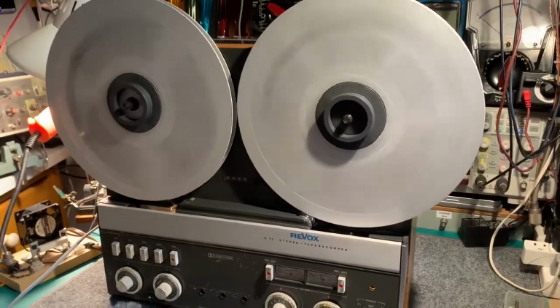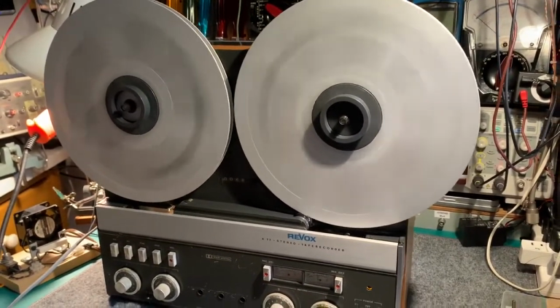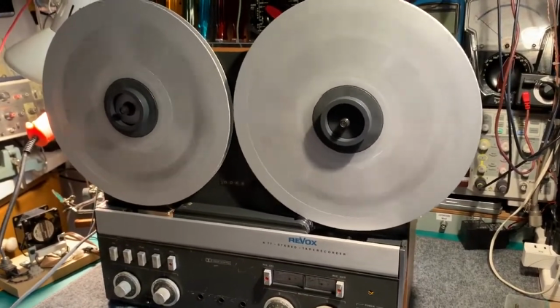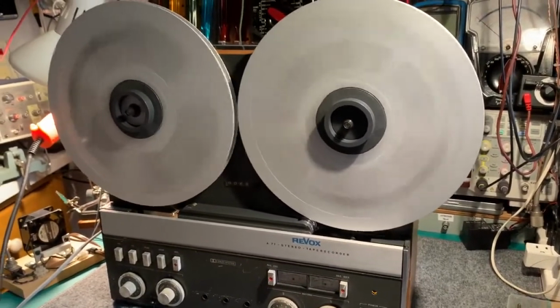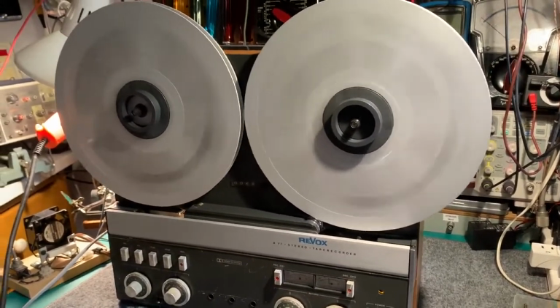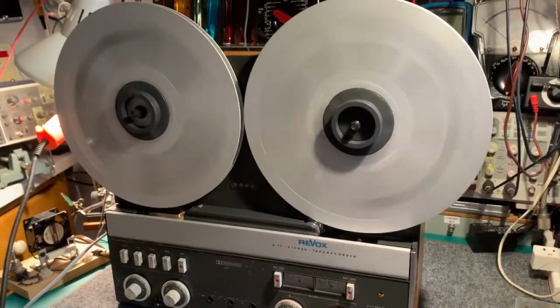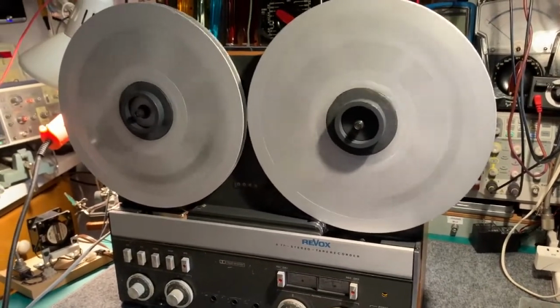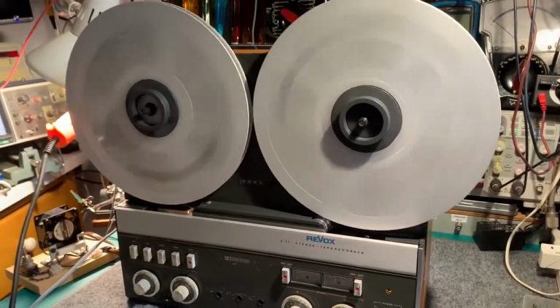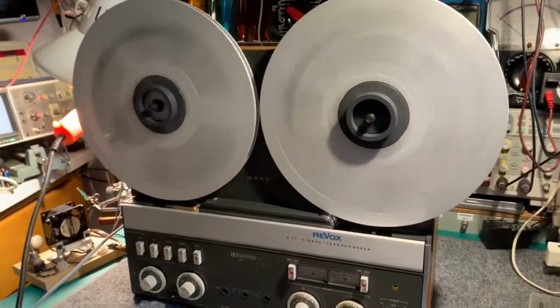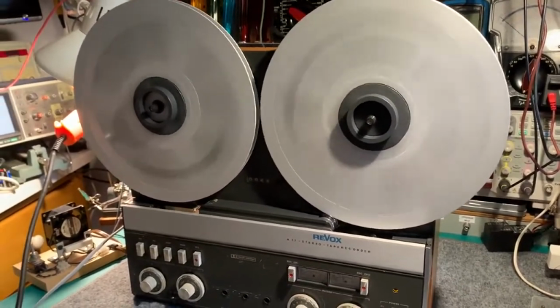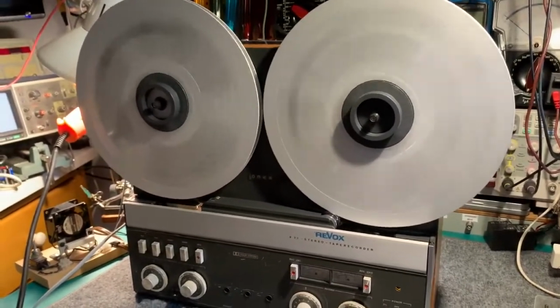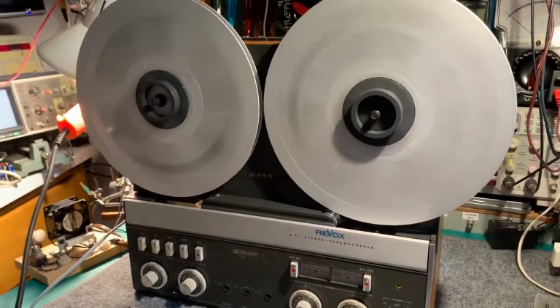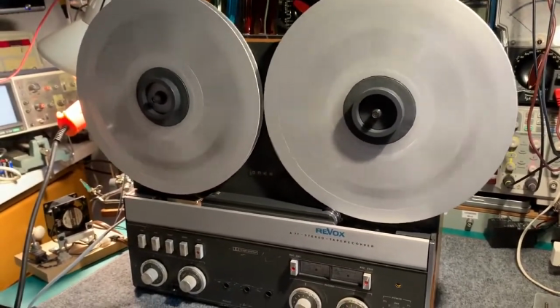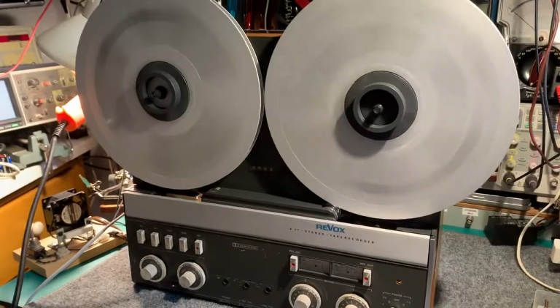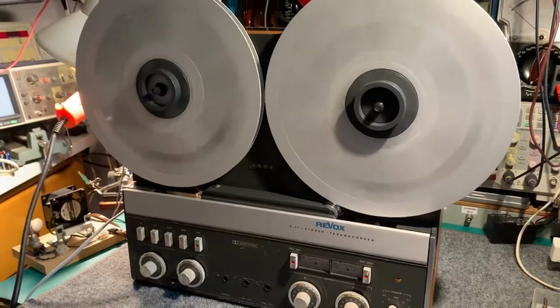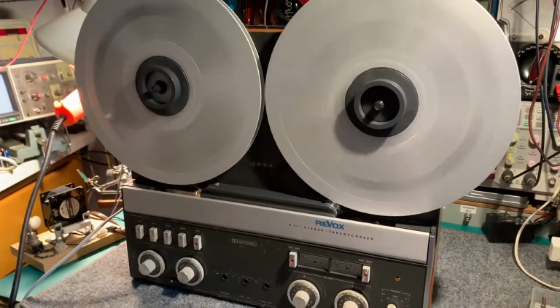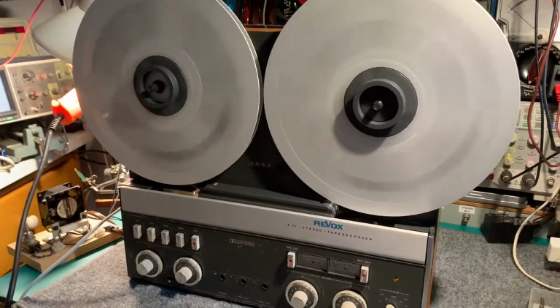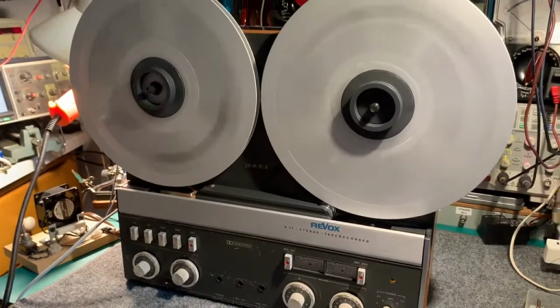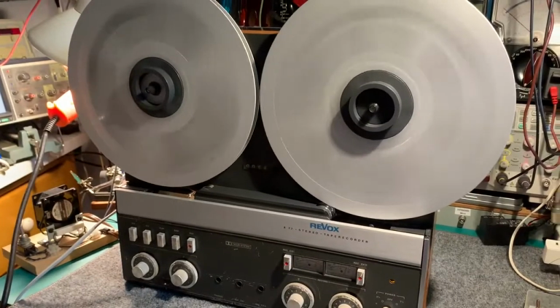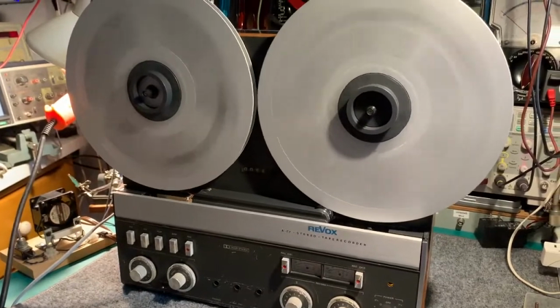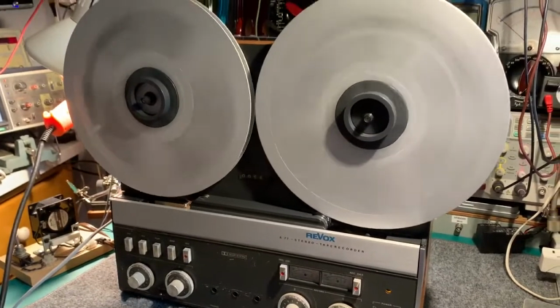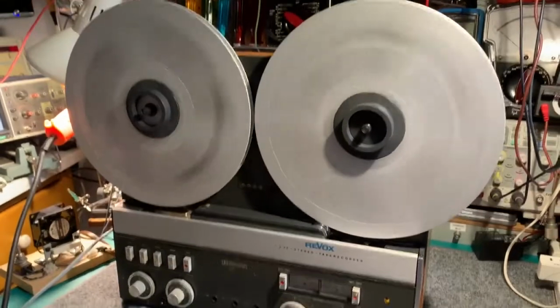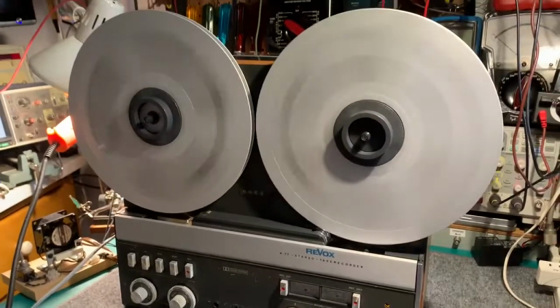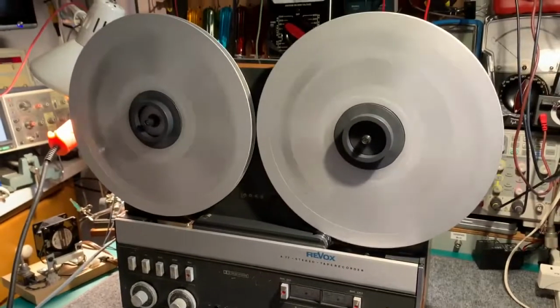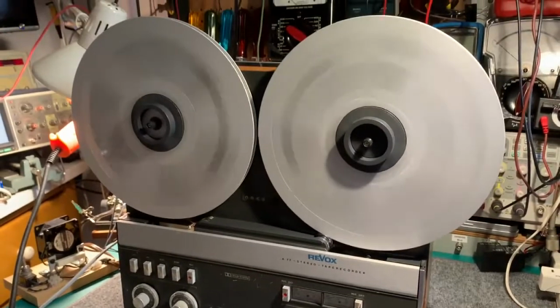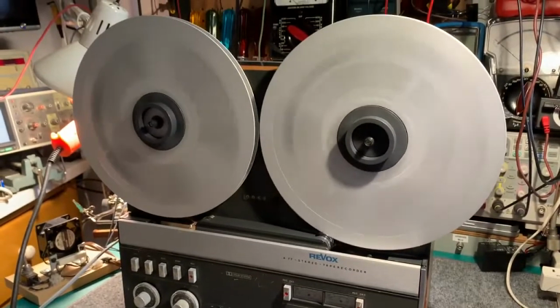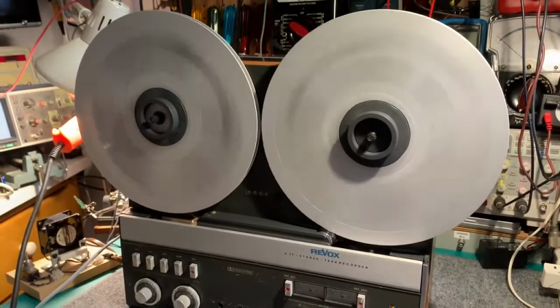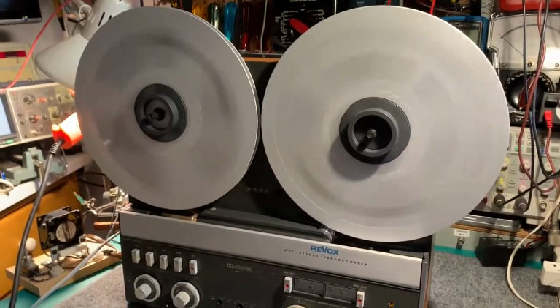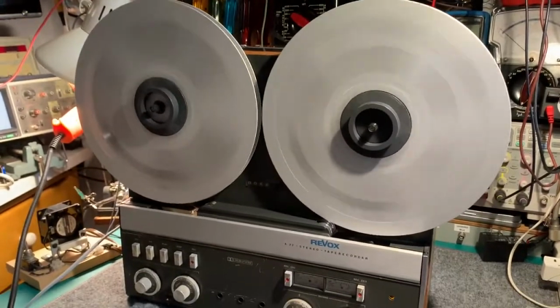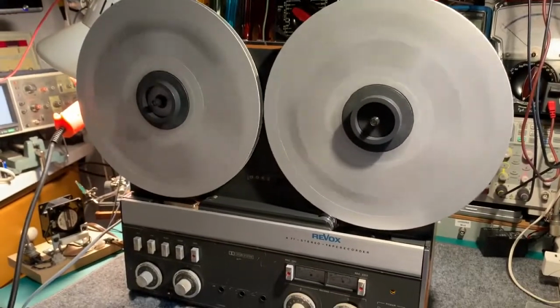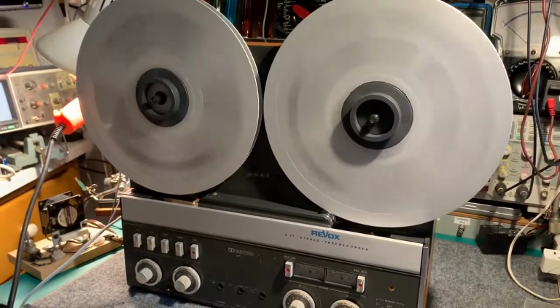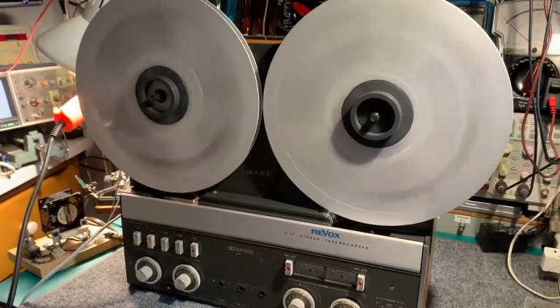My unit, which is a Mark 1, dates from 1967 I think — it's a very early Mark 1.